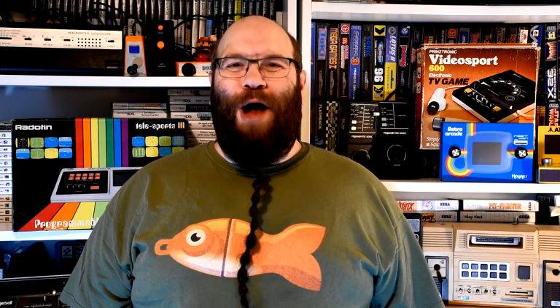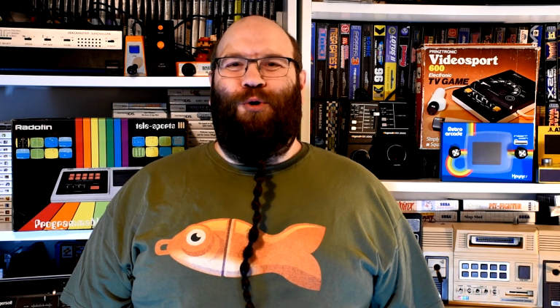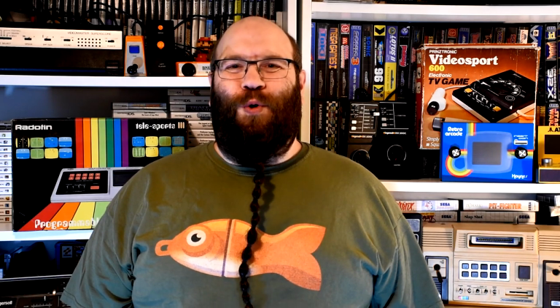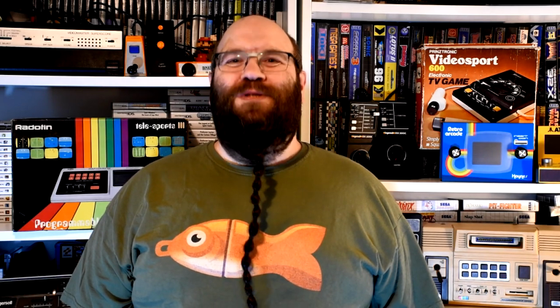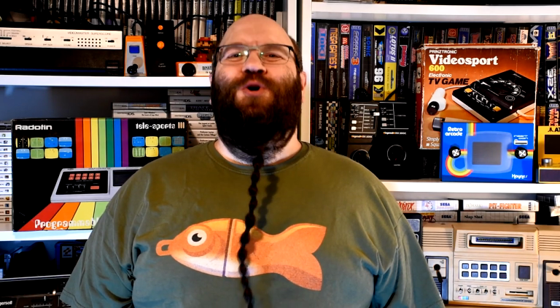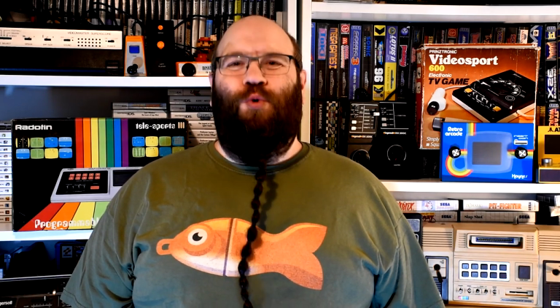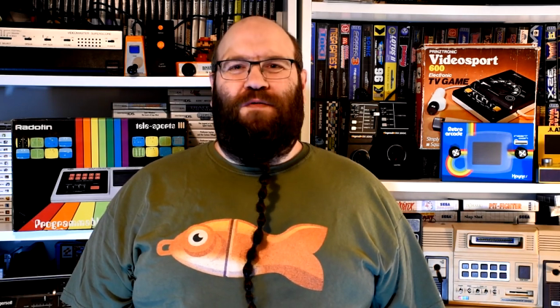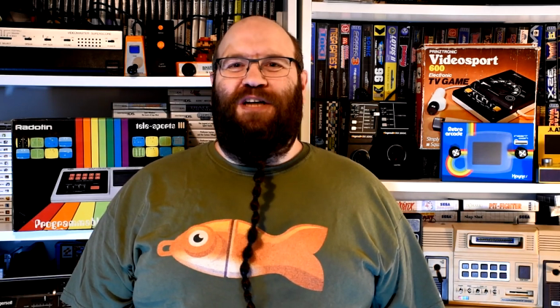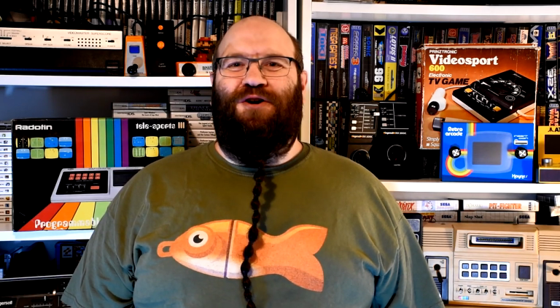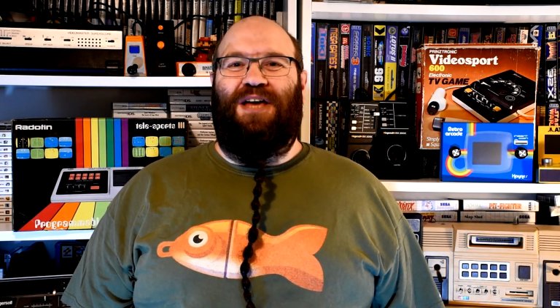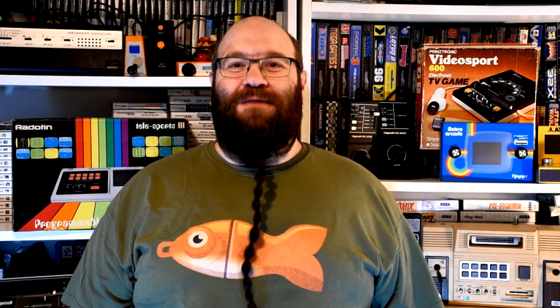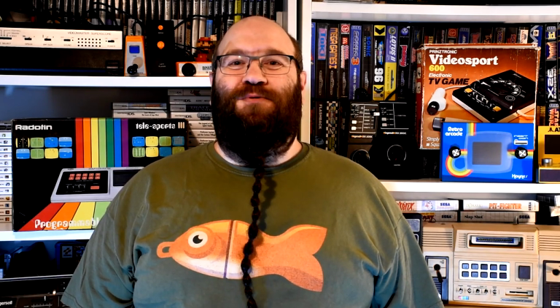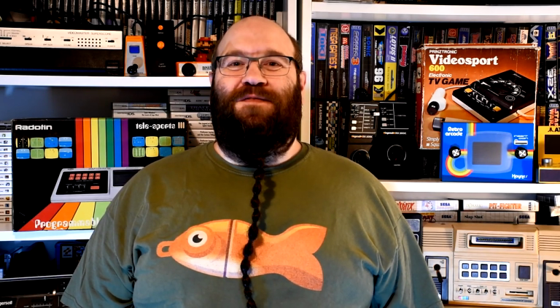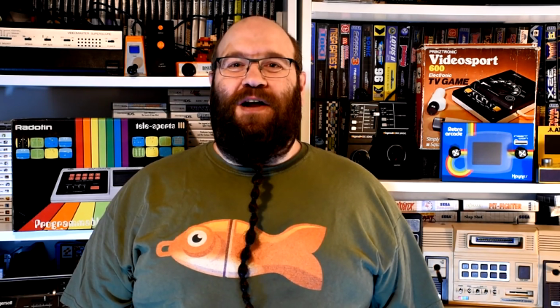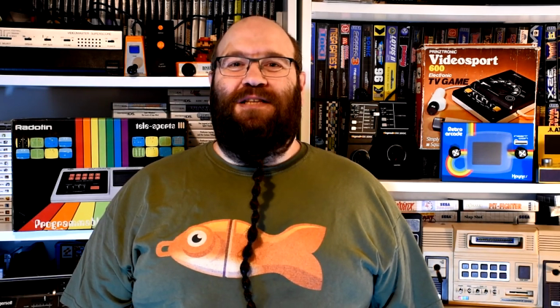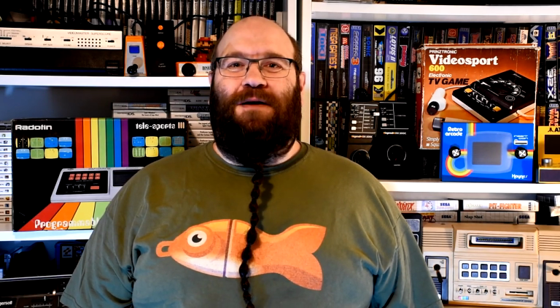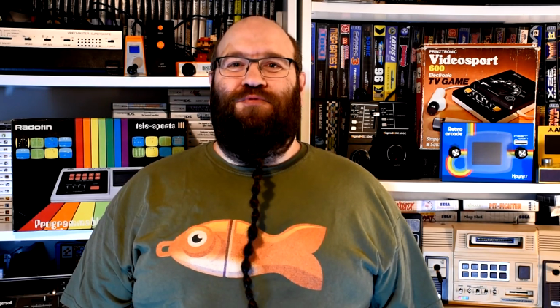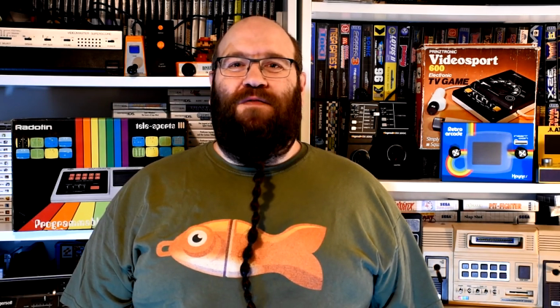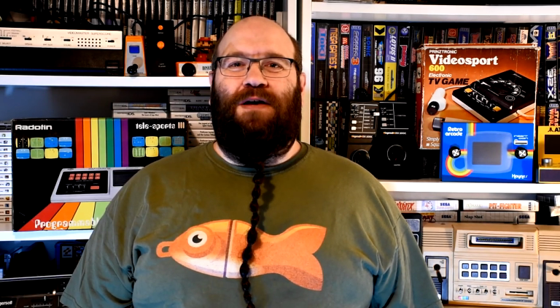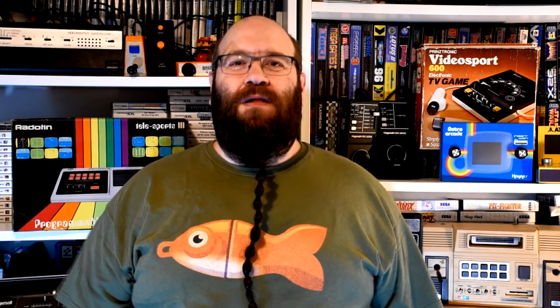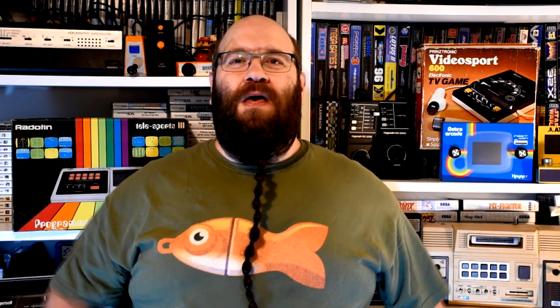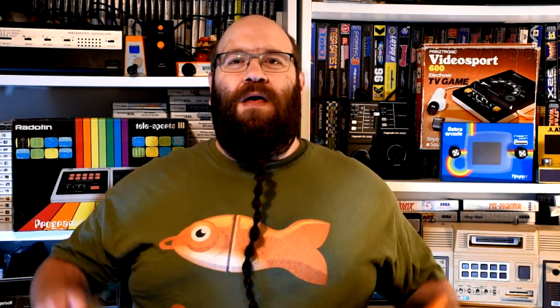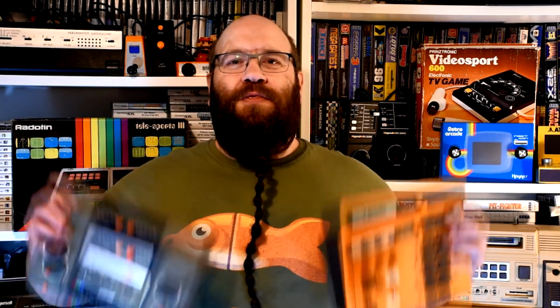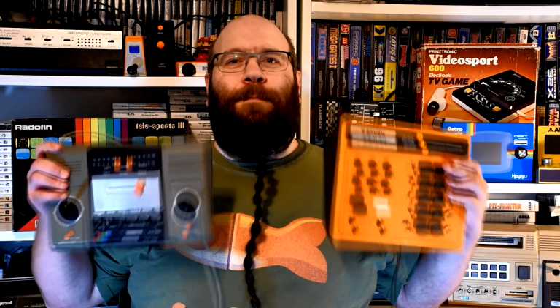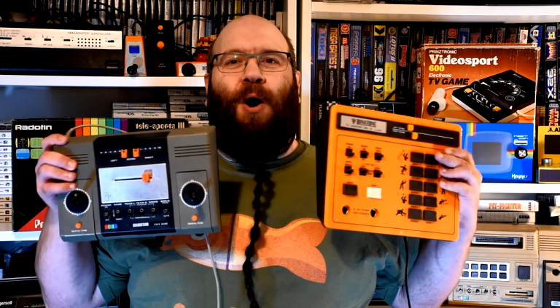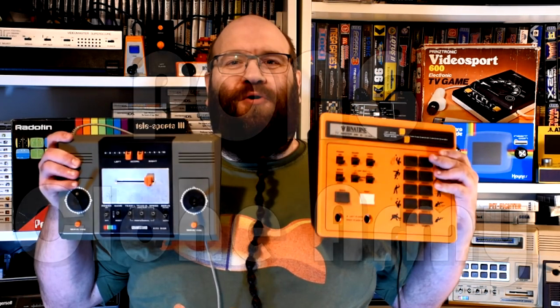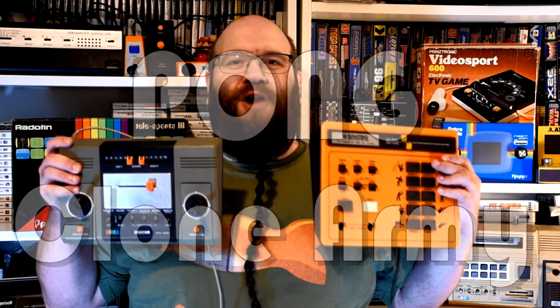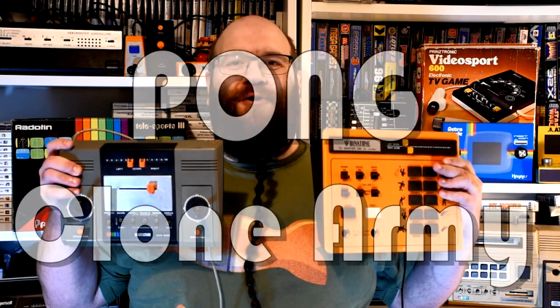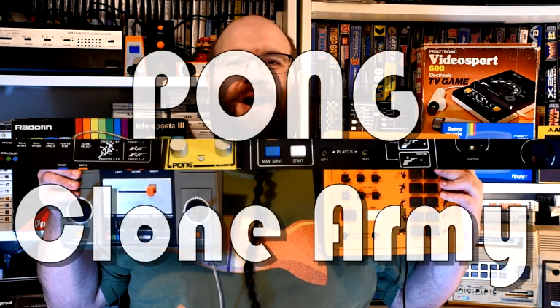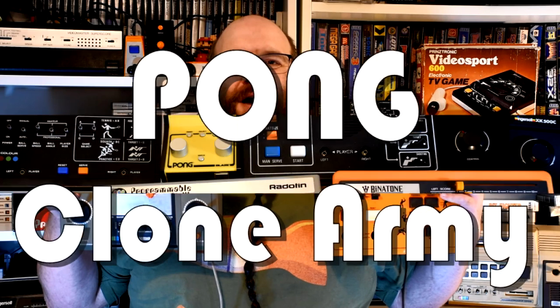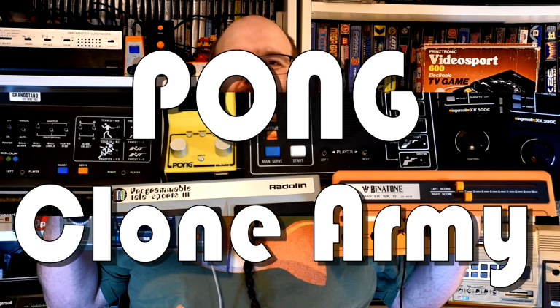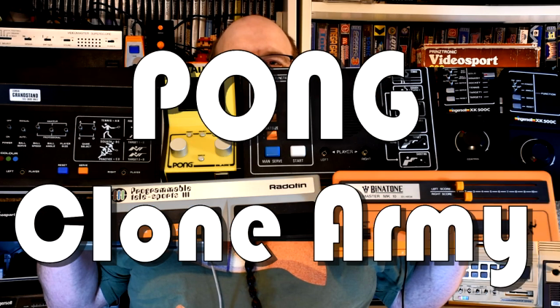Welcome to Goldfish on Games, where it's finally time to reveal the Pong Clone Army.